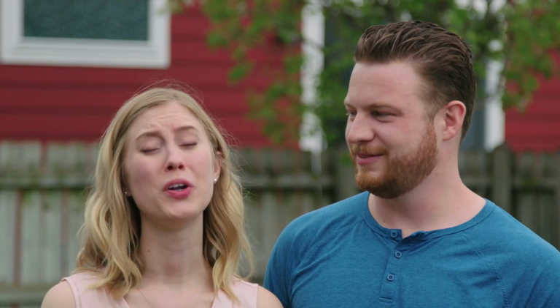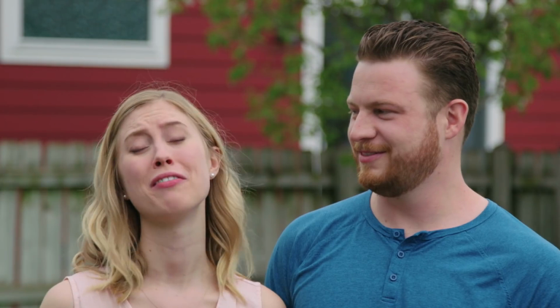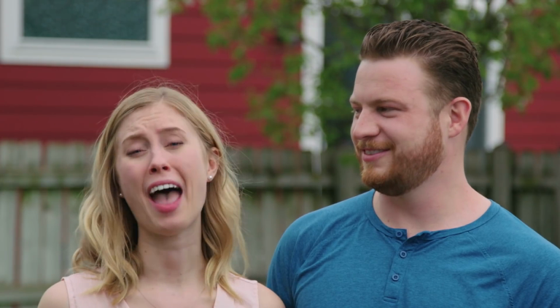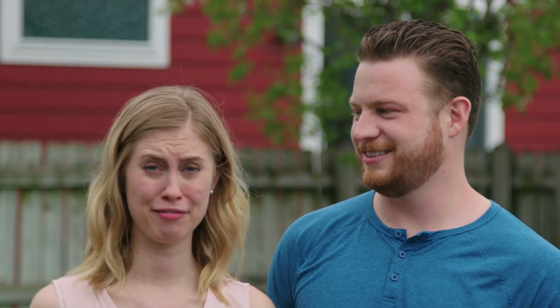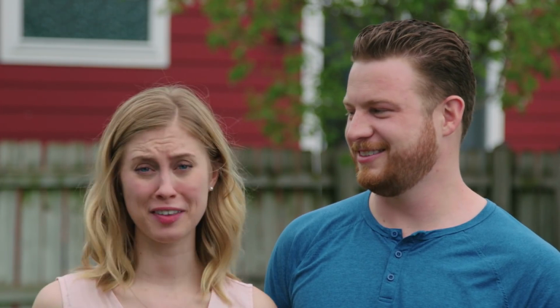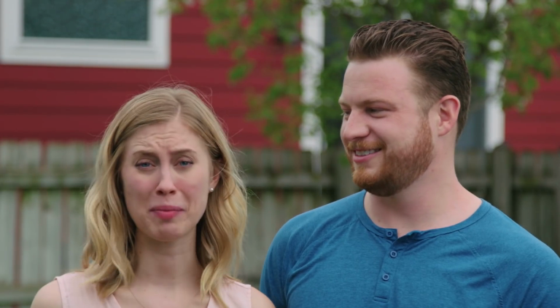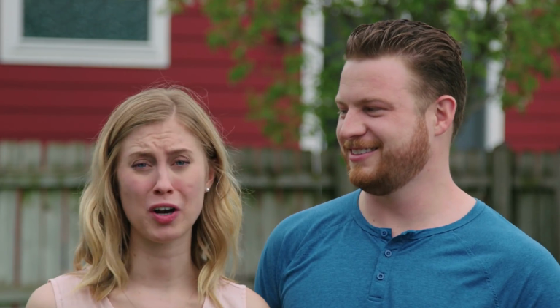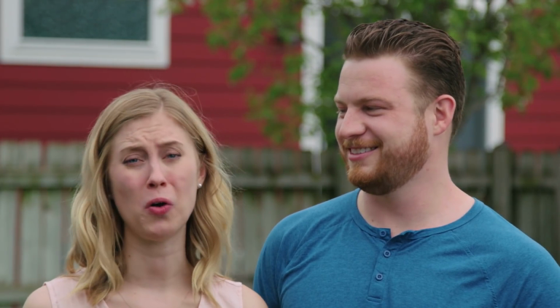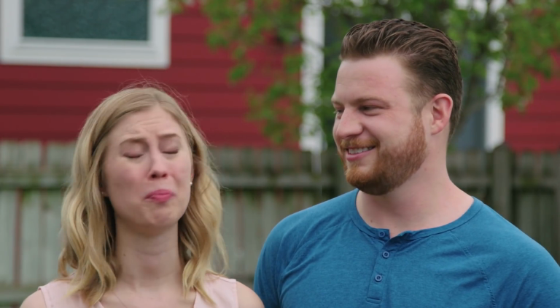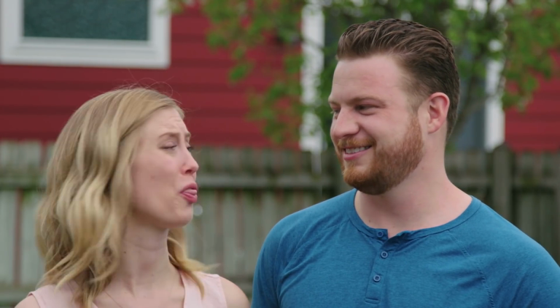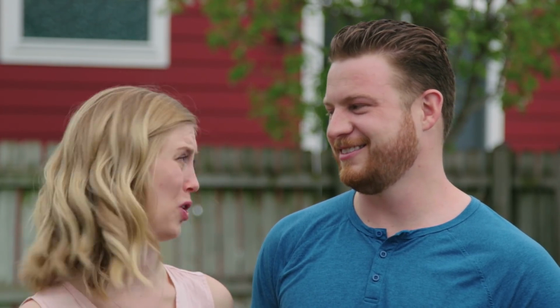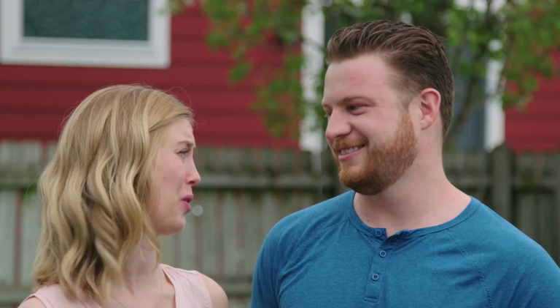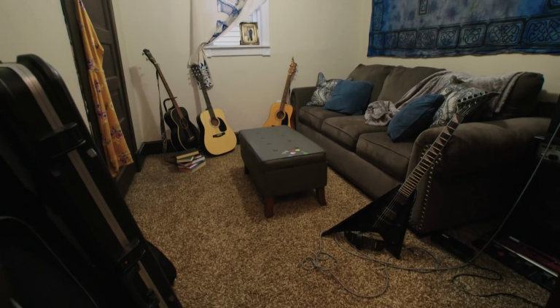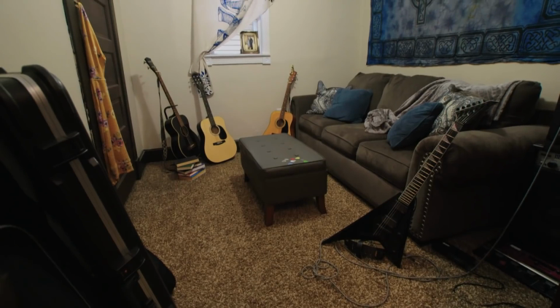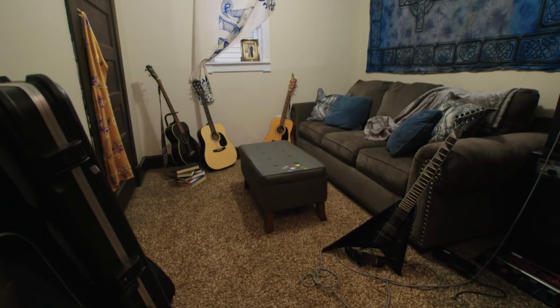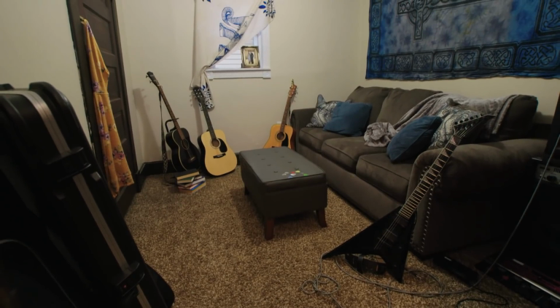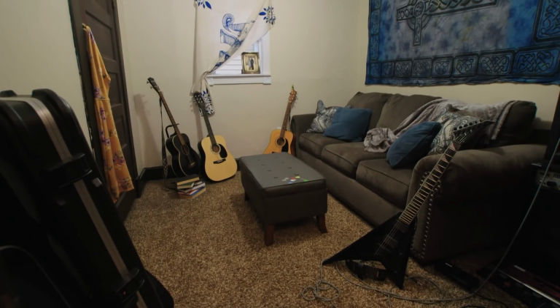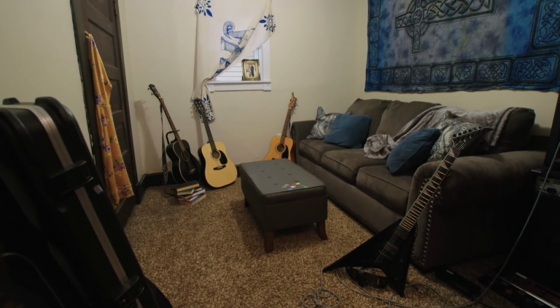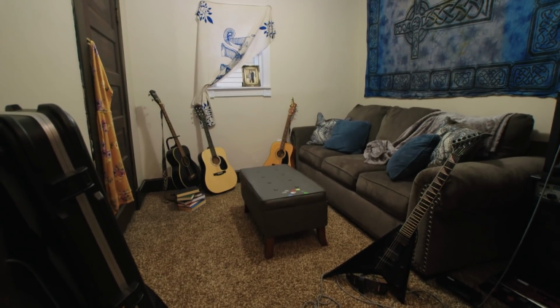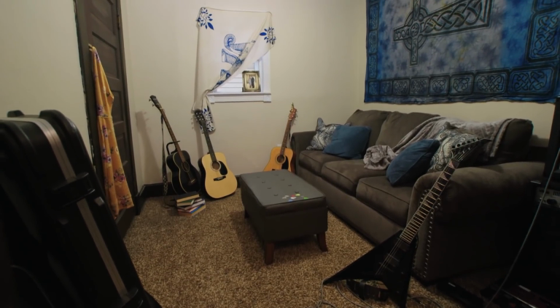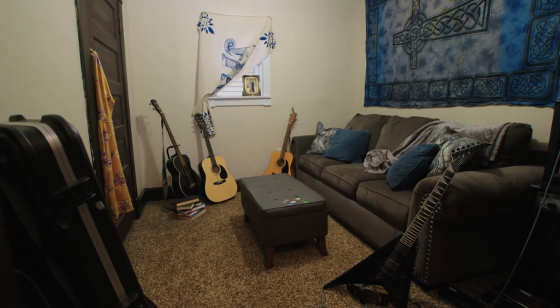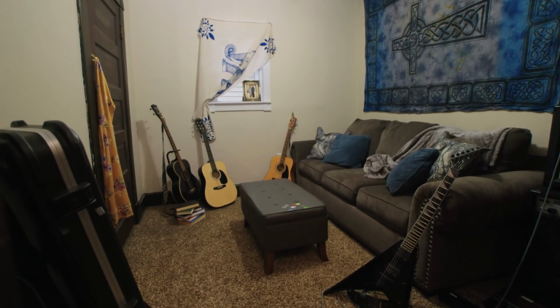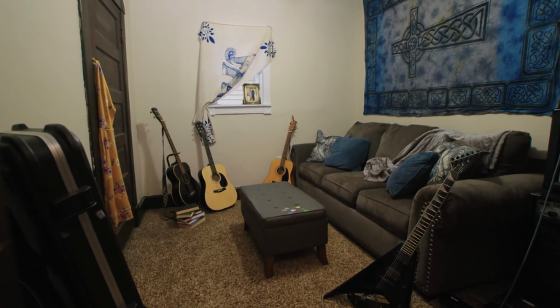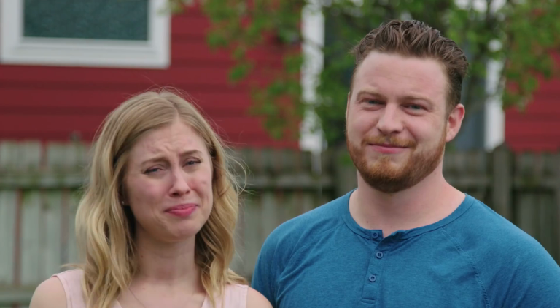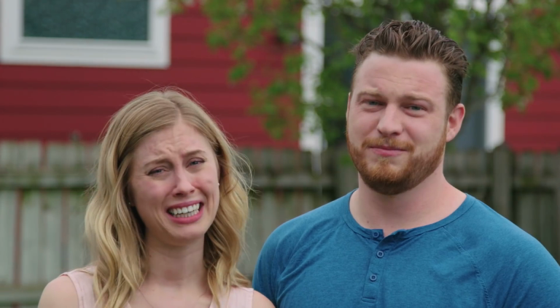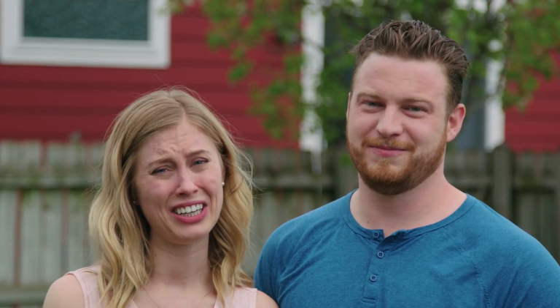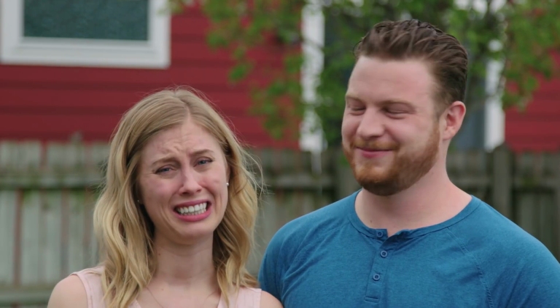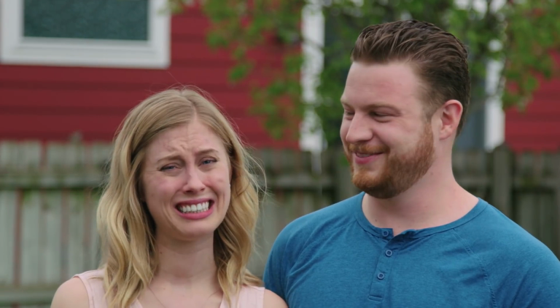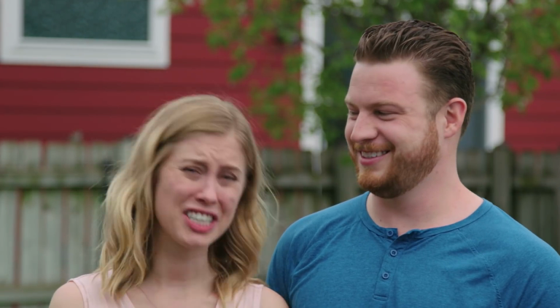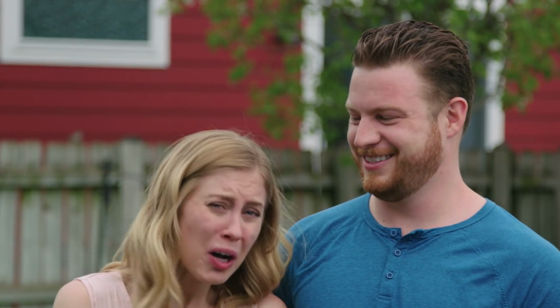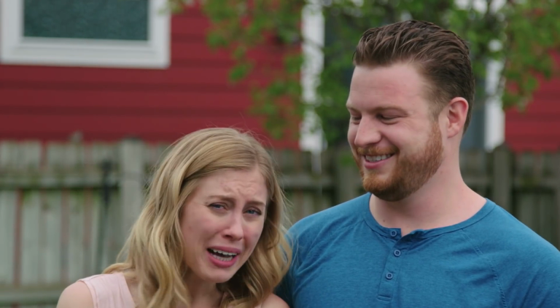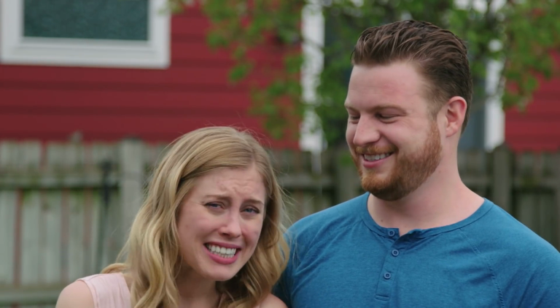We love everything about our home, but the one room that really needs help is the music room. Nina and Karen, could you help us?